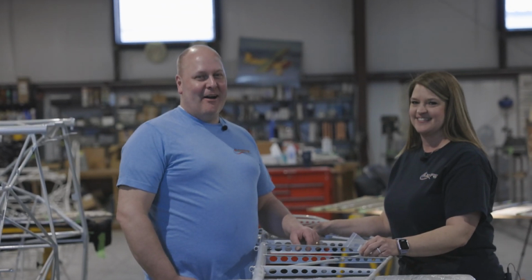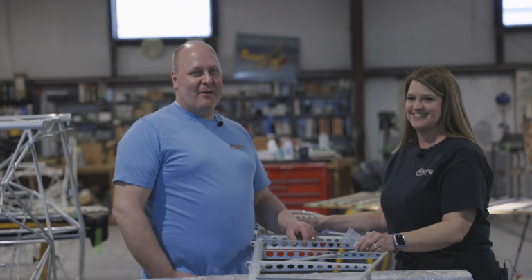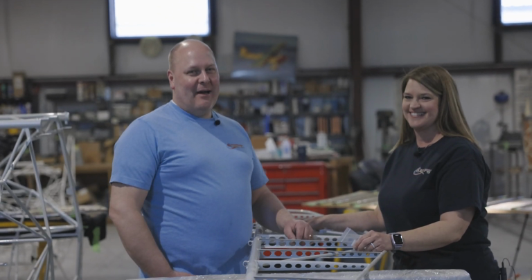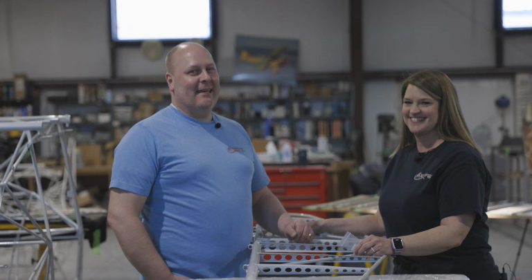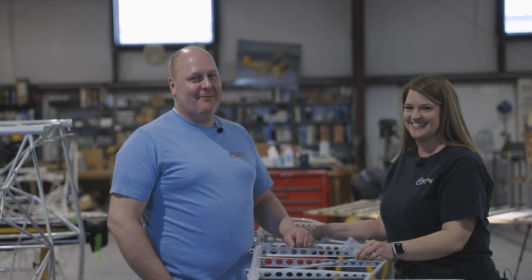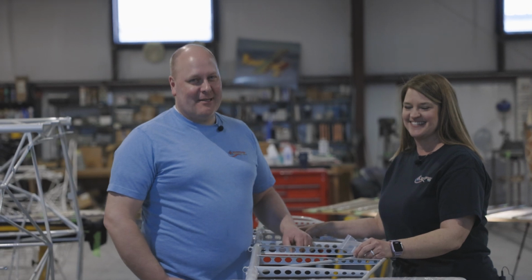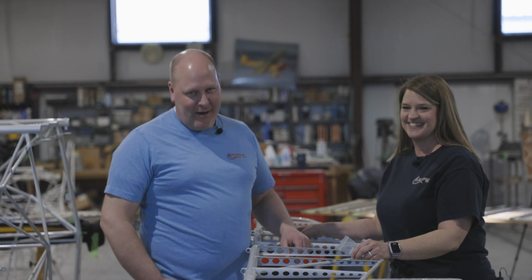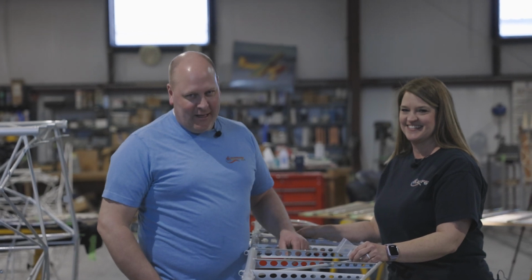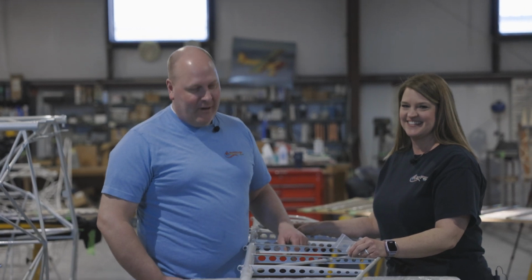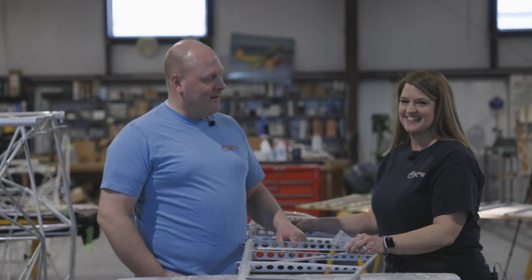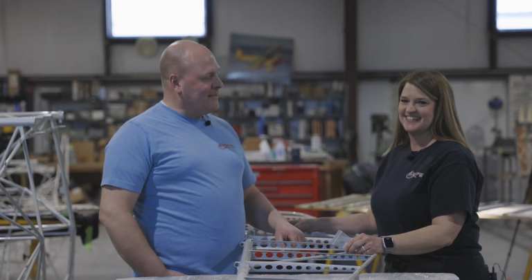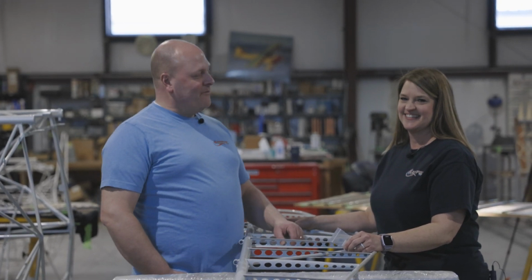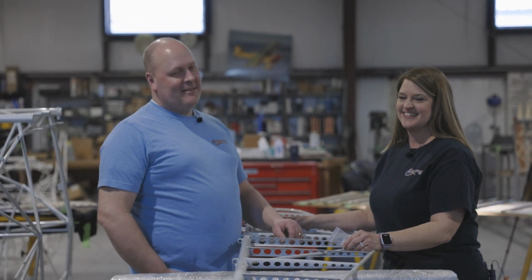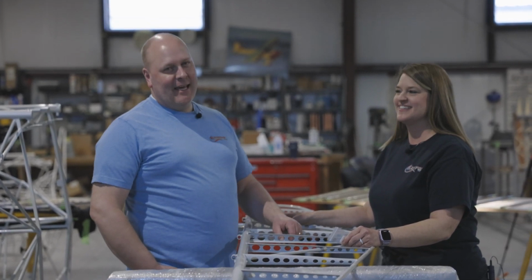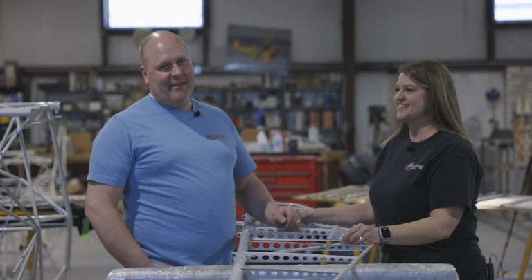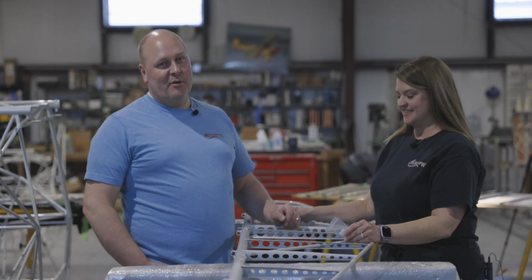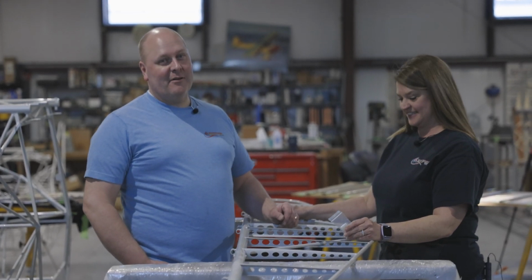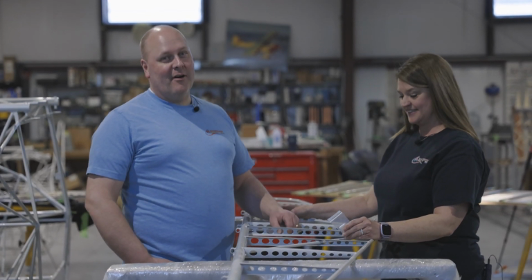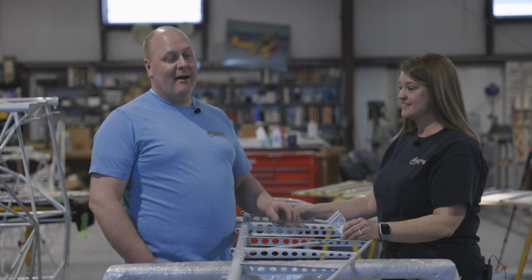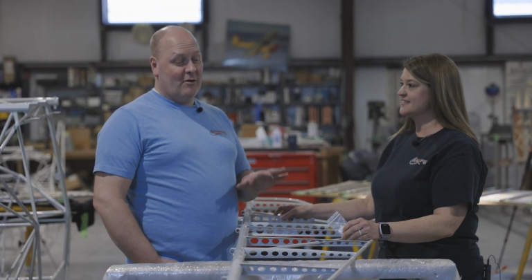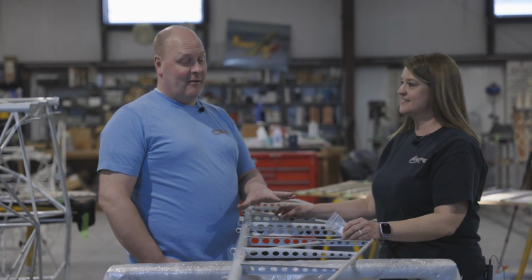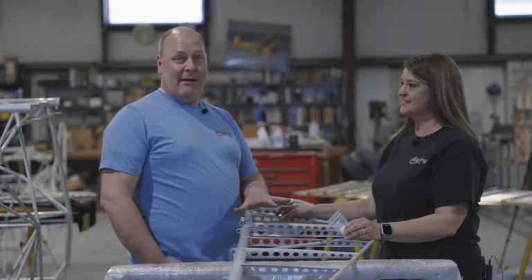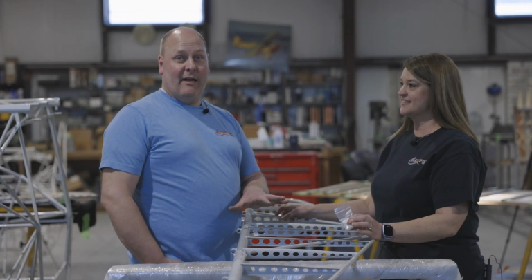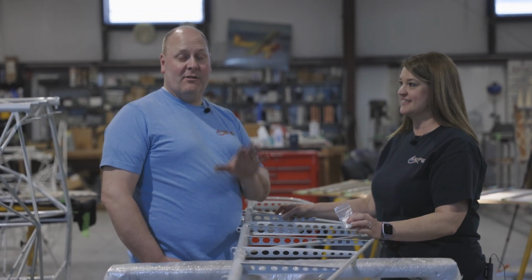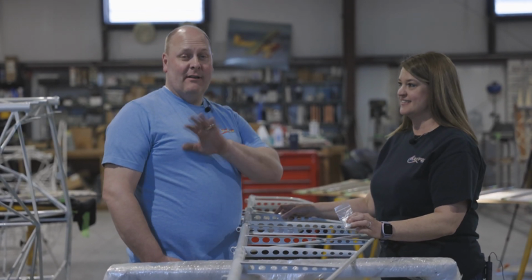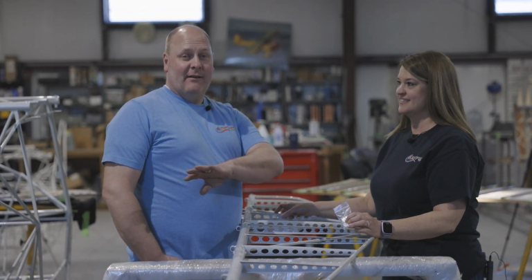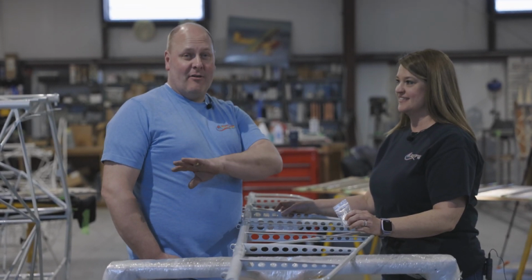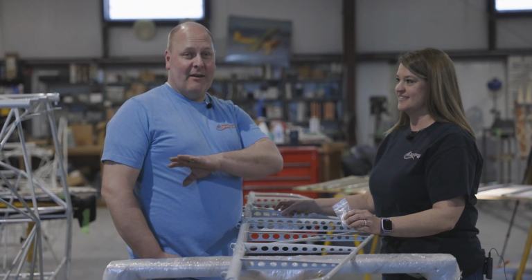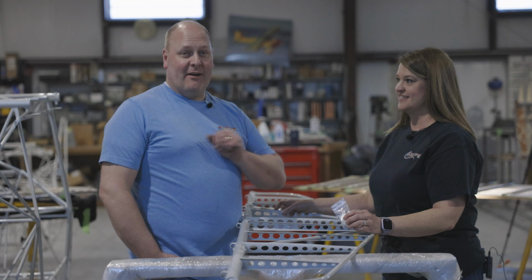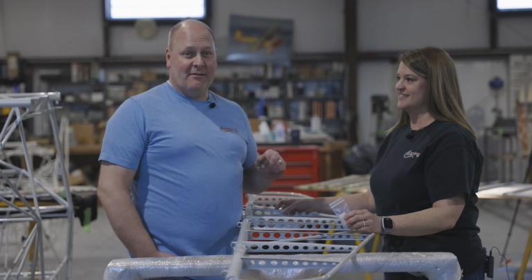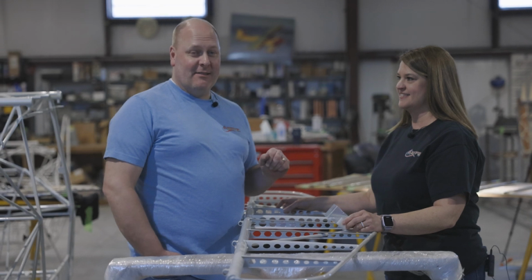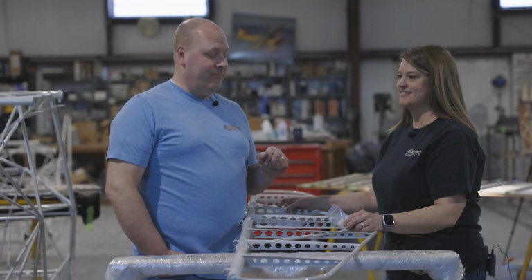Welcome back, KitFox family. We are continuing today the build of our horizontal stabilizer for our KitFox Series 7.